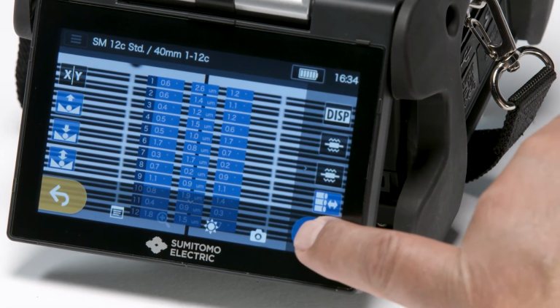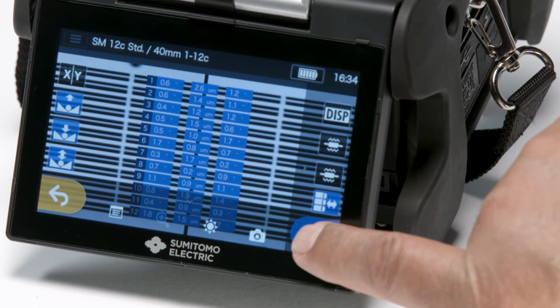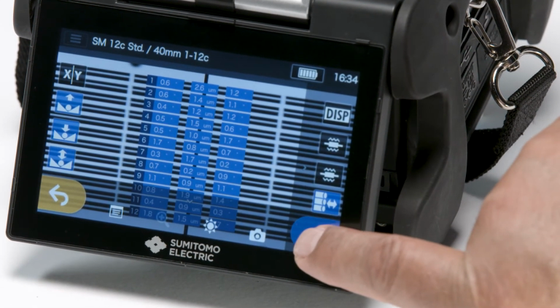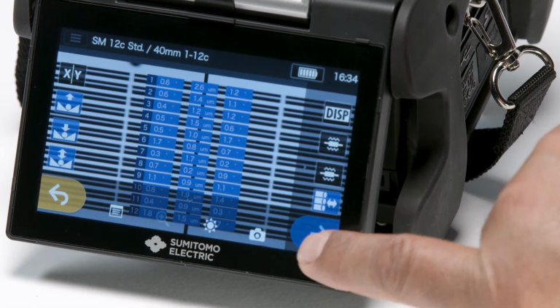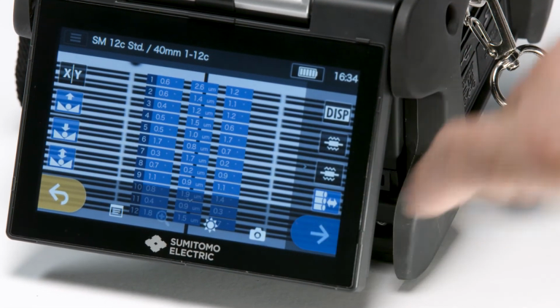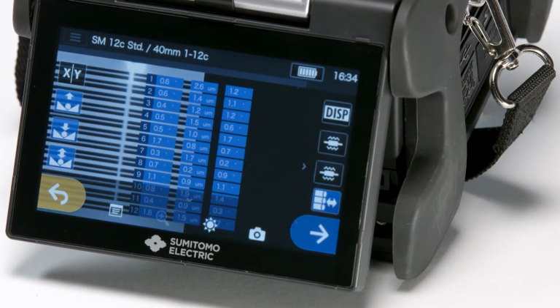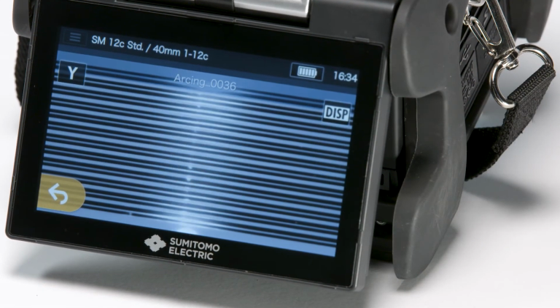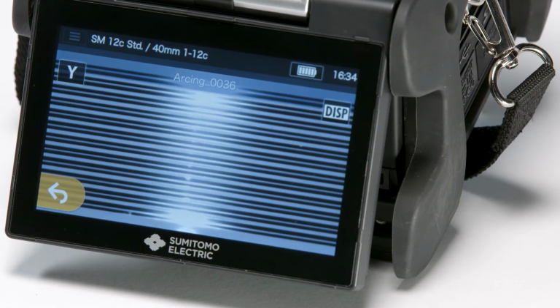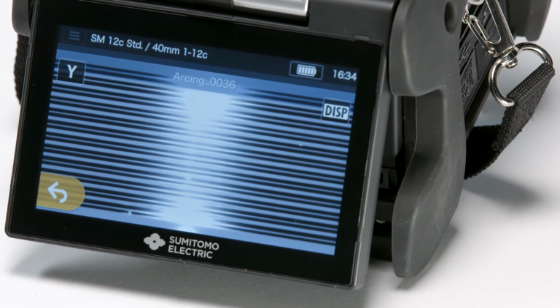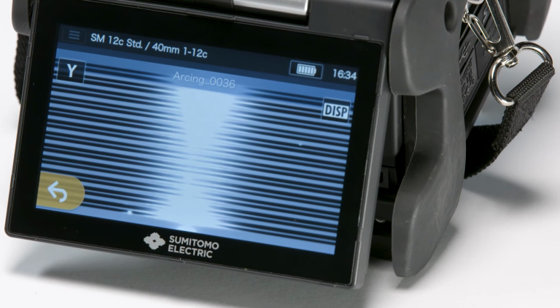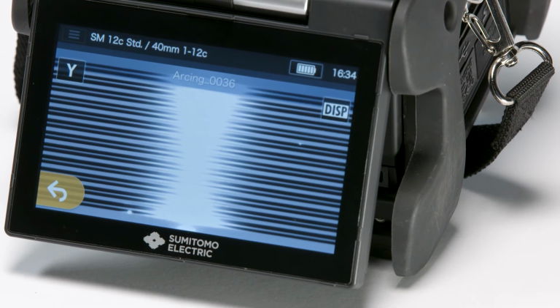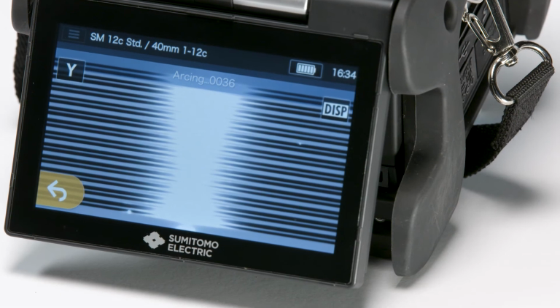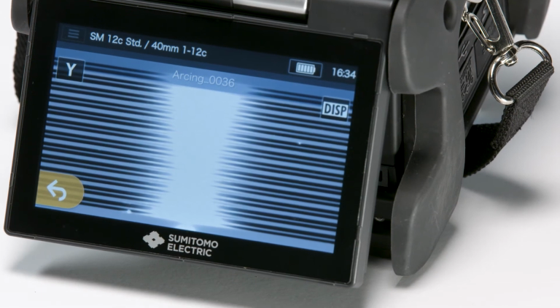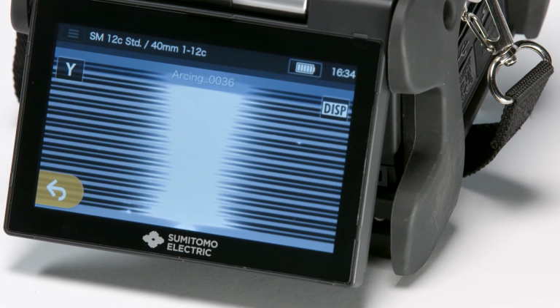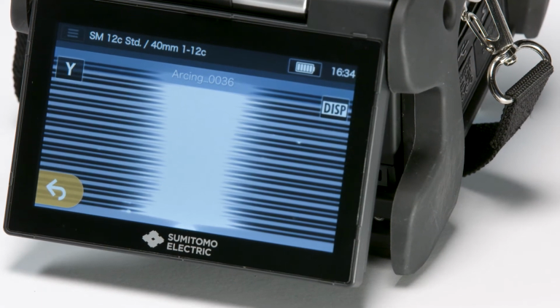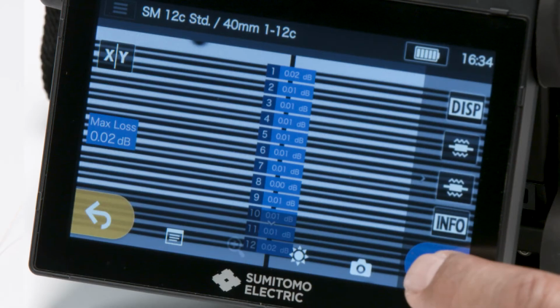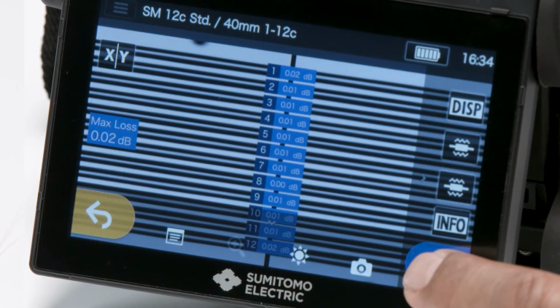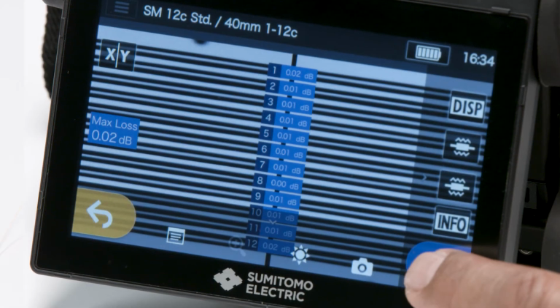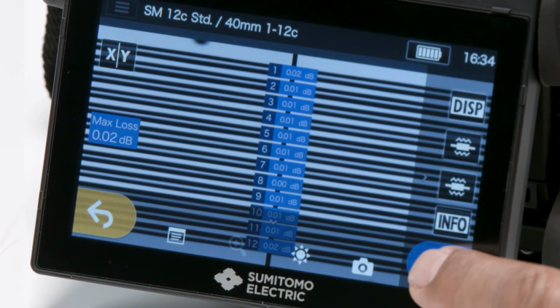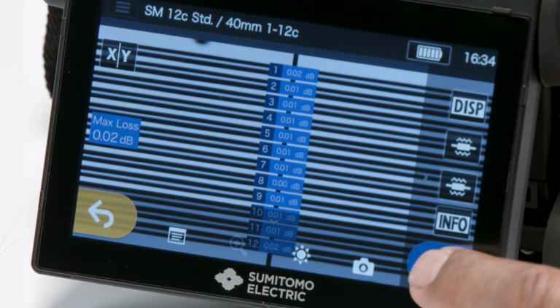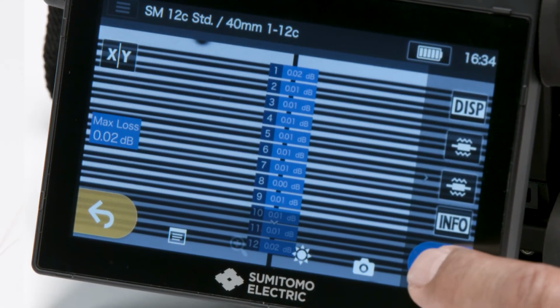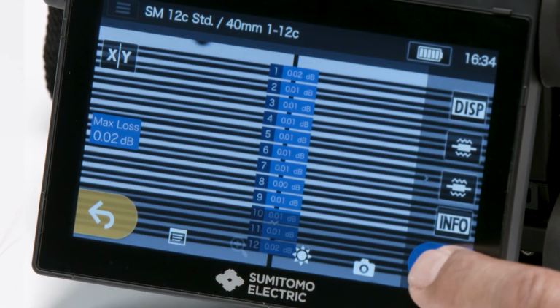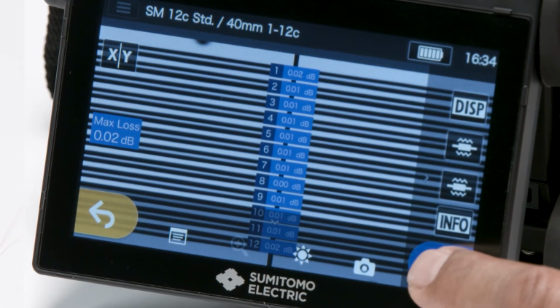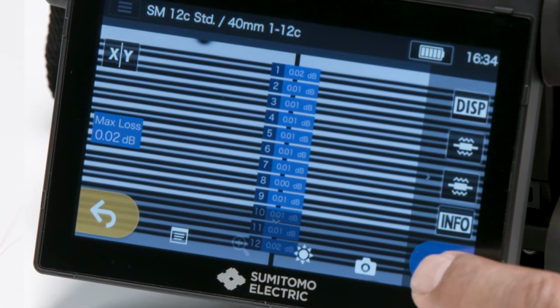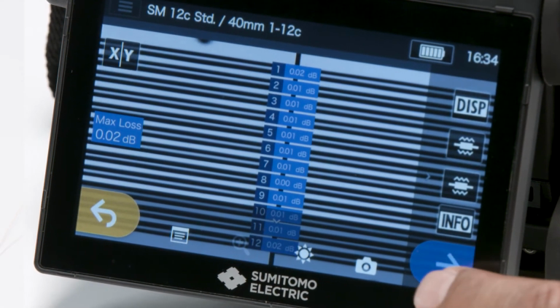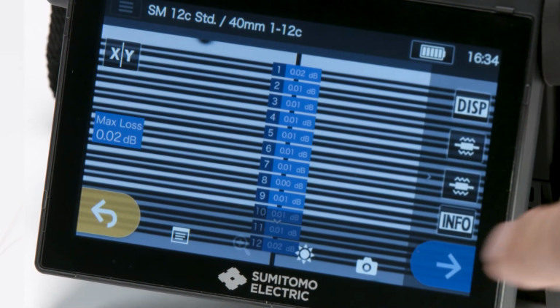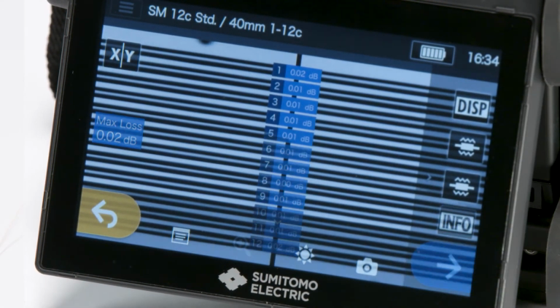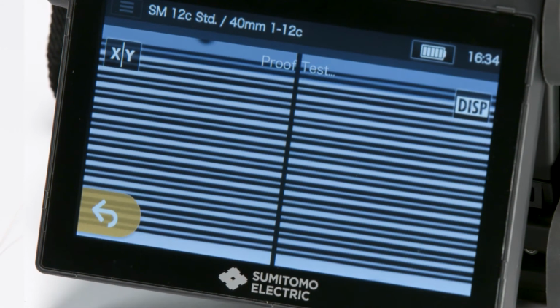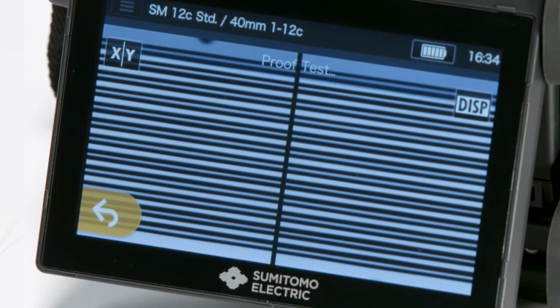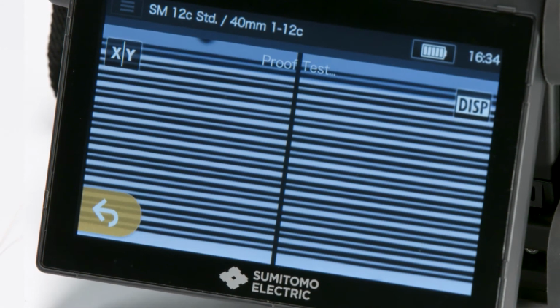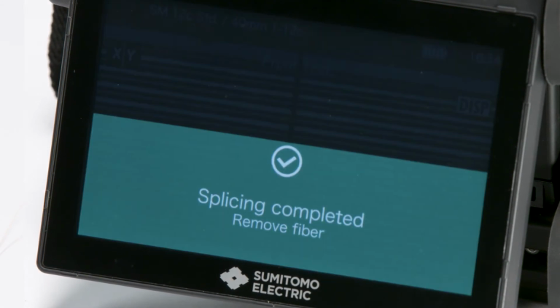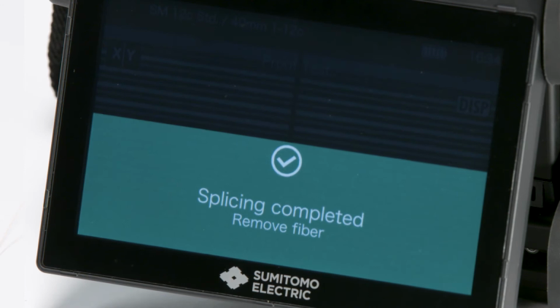Fibers will fuse. Engage the set icon. The splicer will inspect the fused fibers.